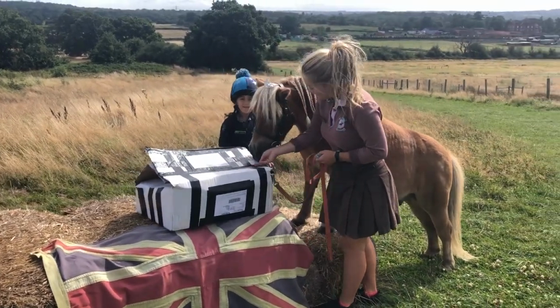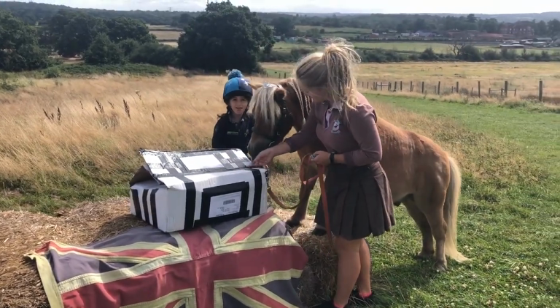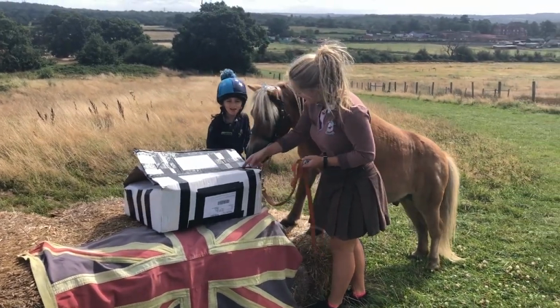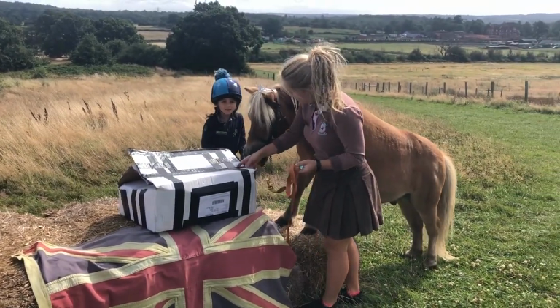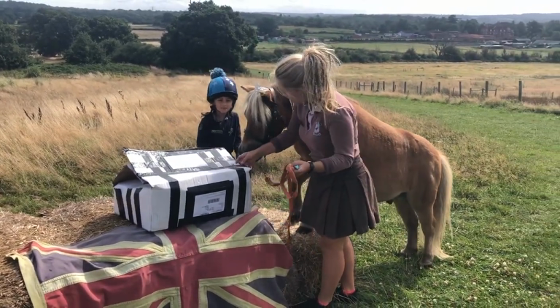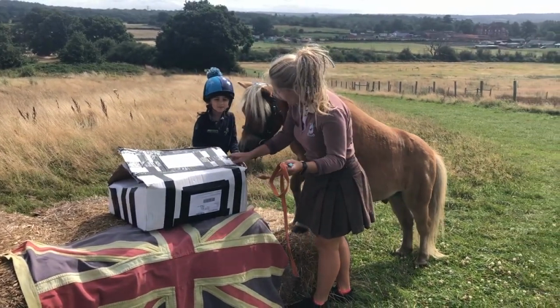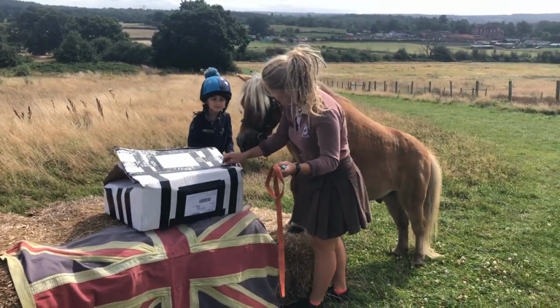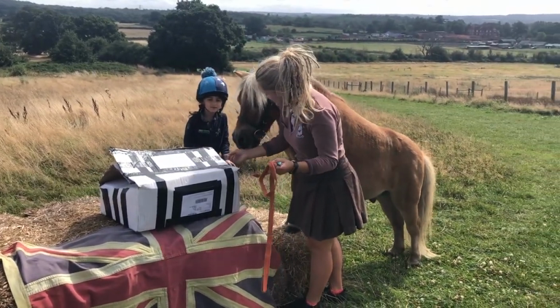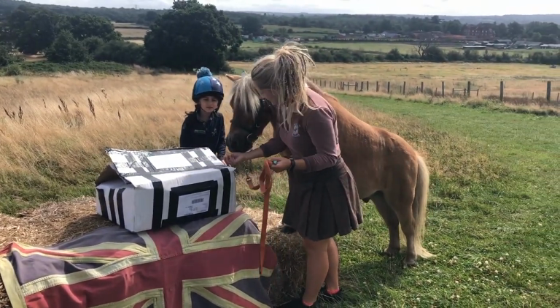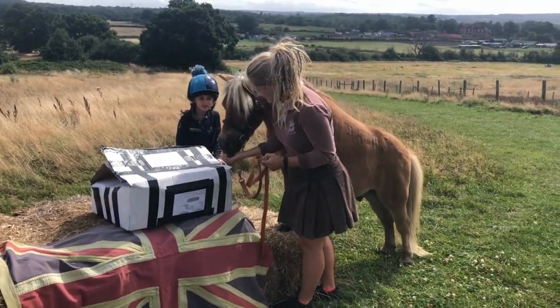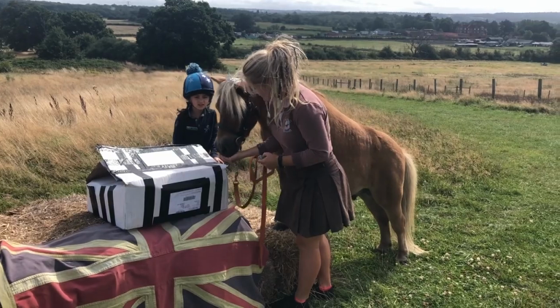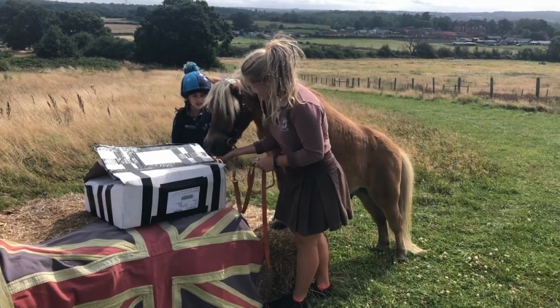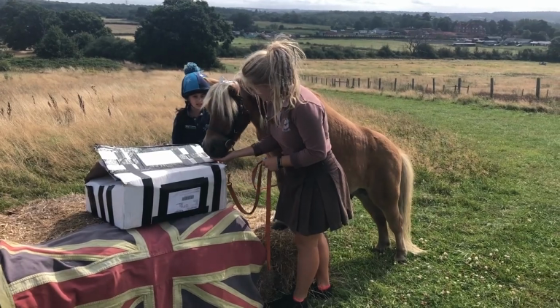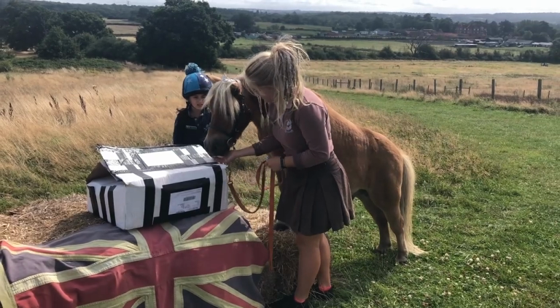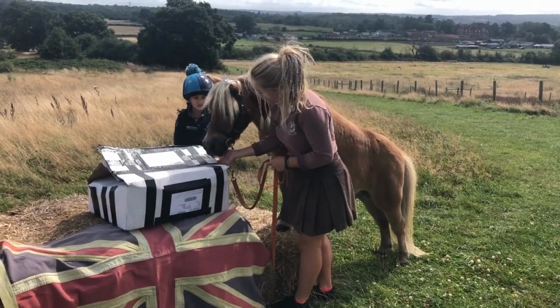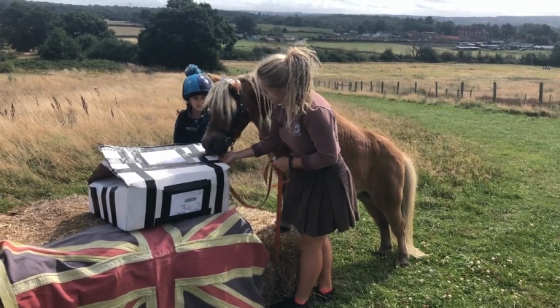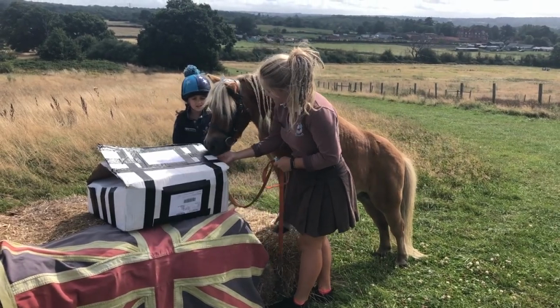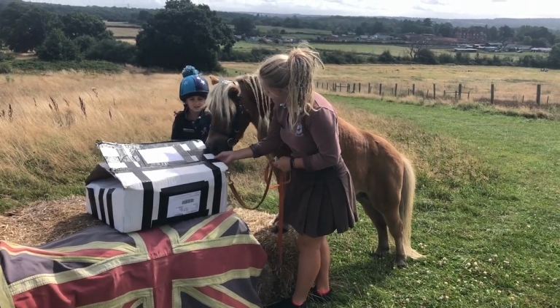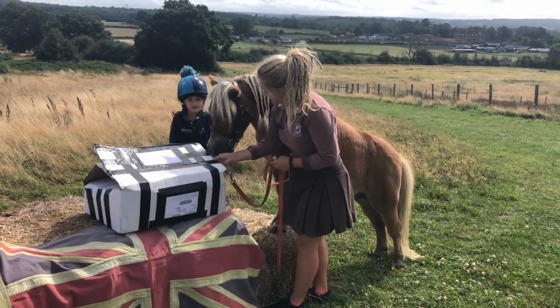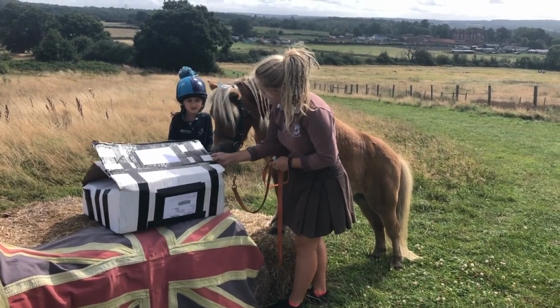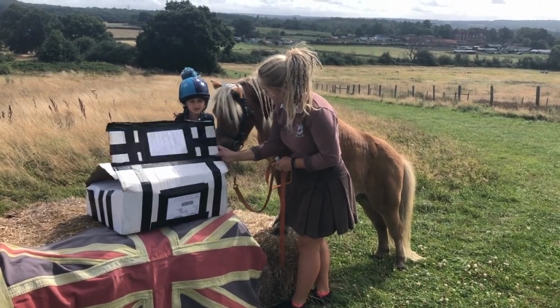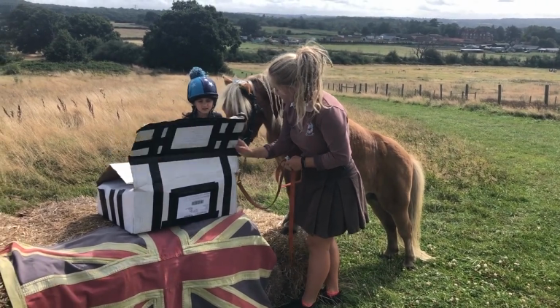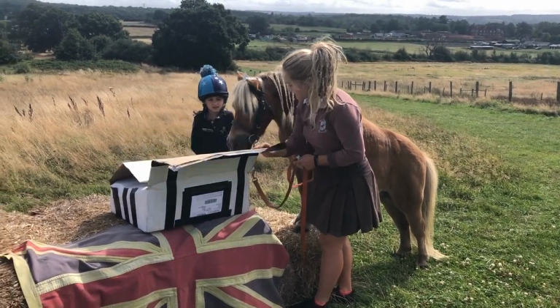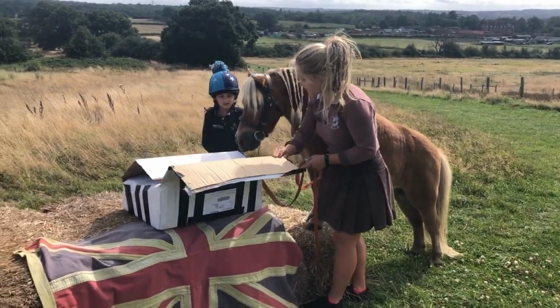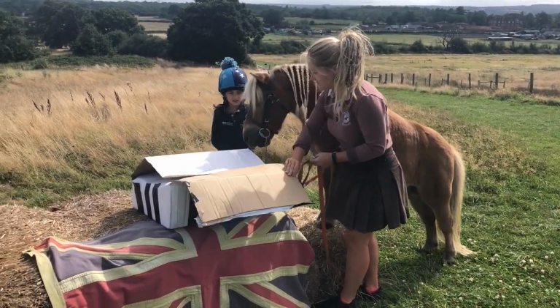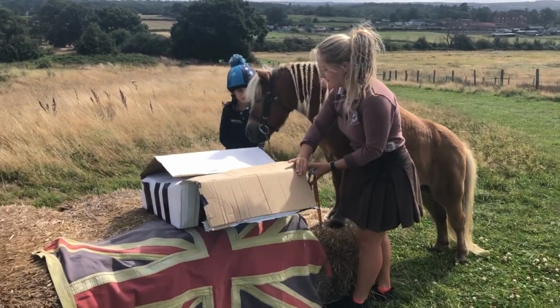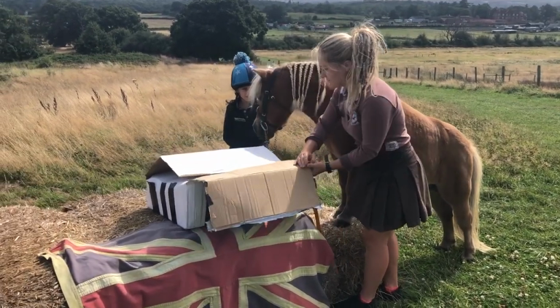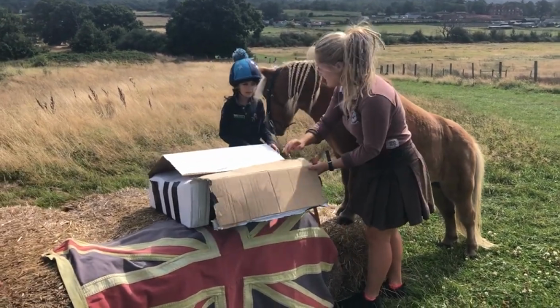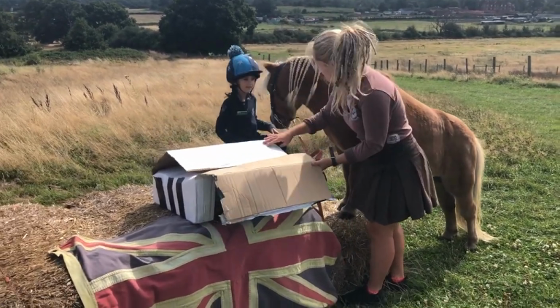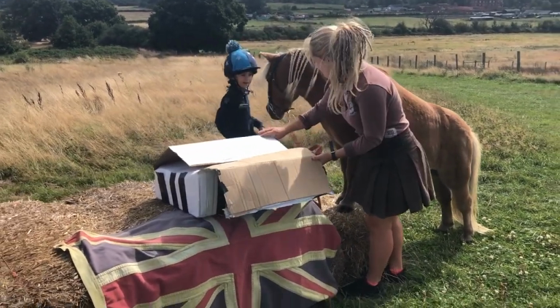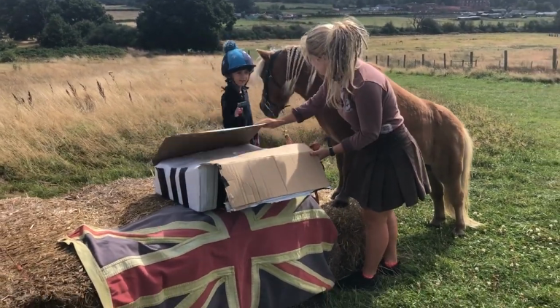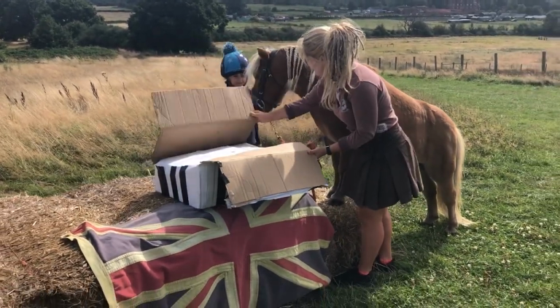A great big parcel has arrived at the ranch for our pony, Creme Brulee. Let's open it up!